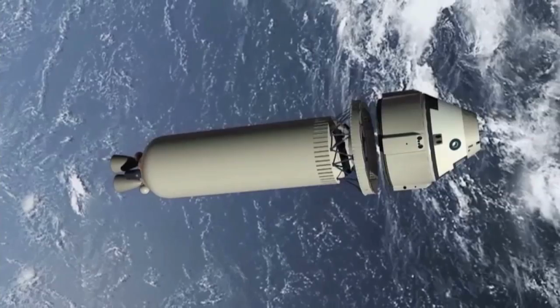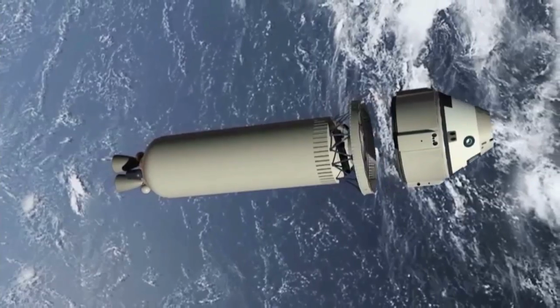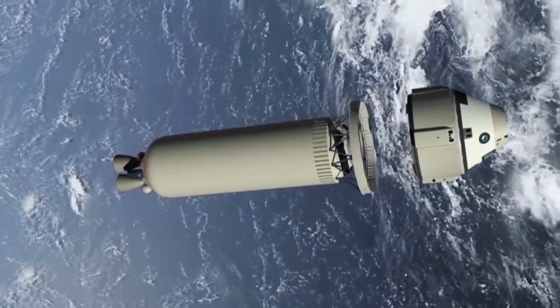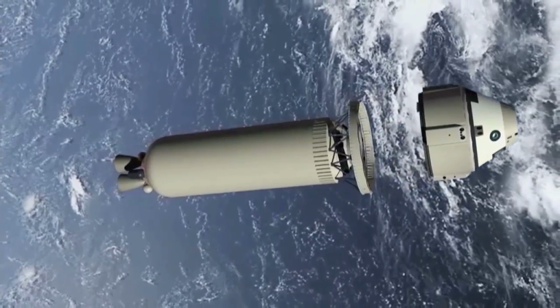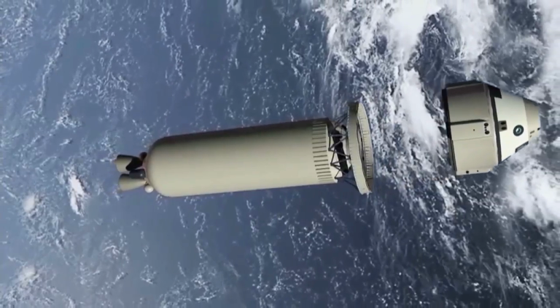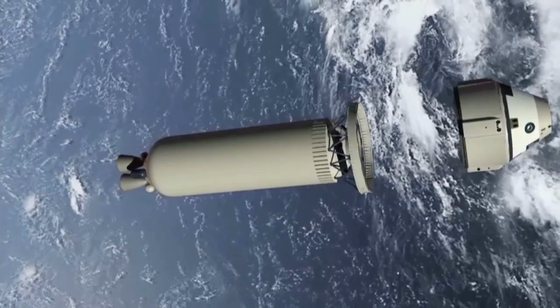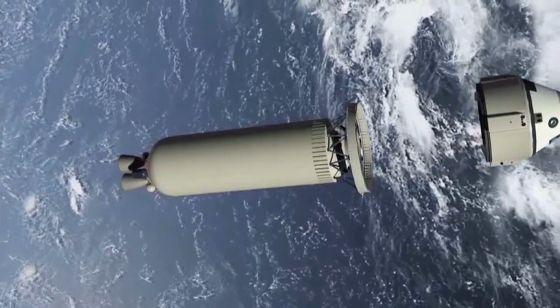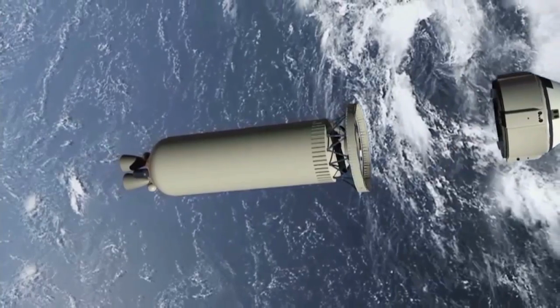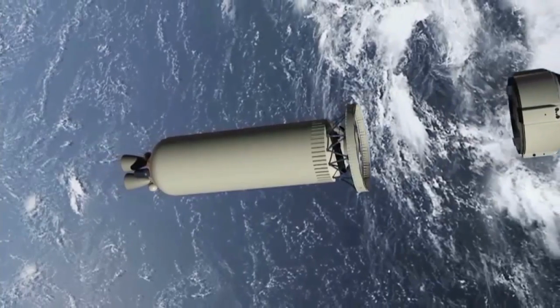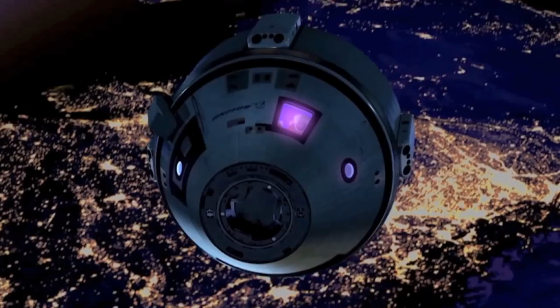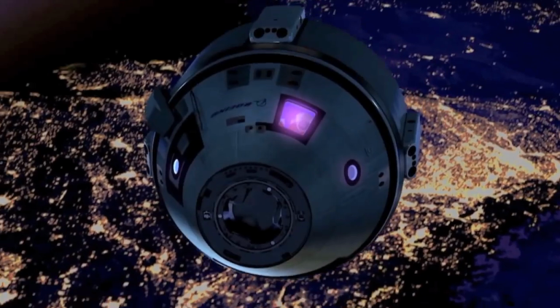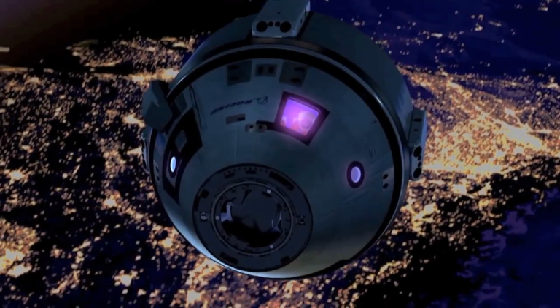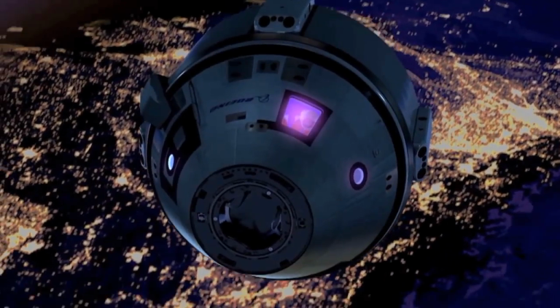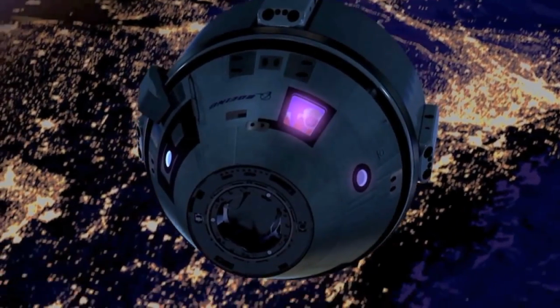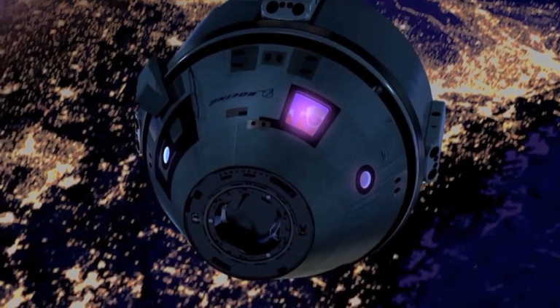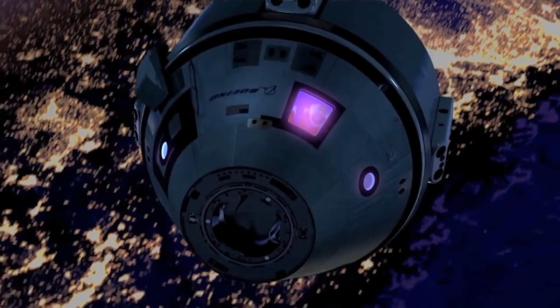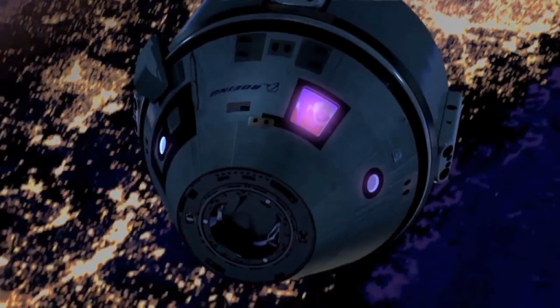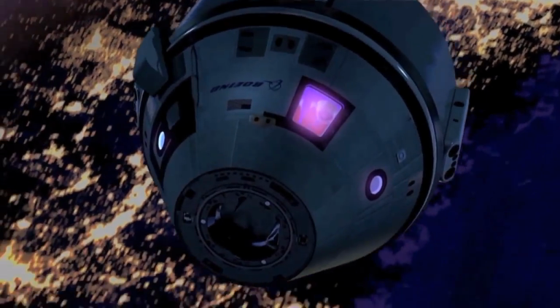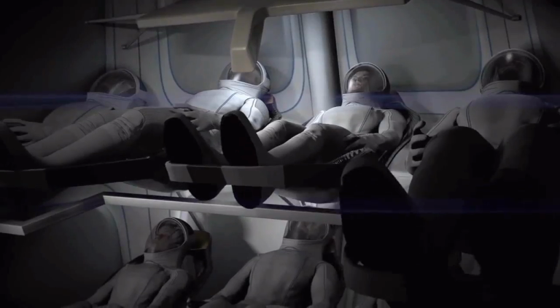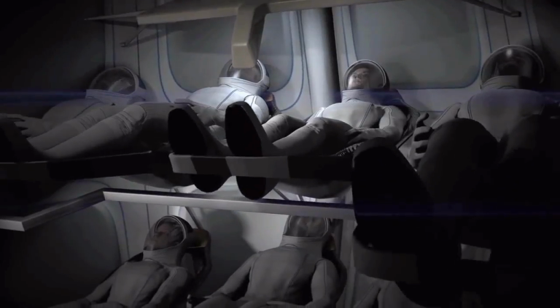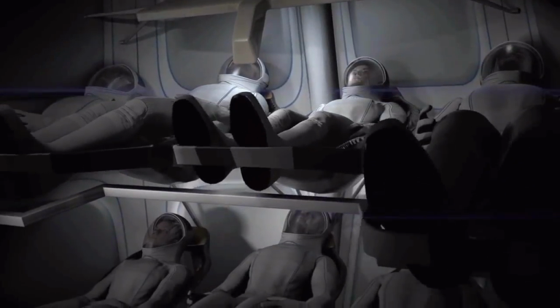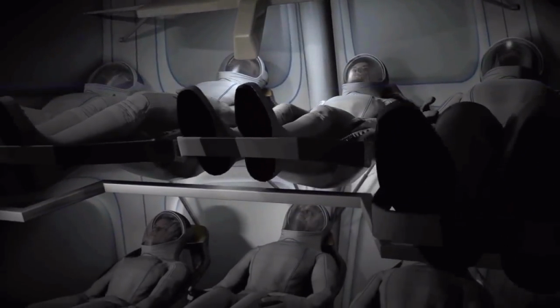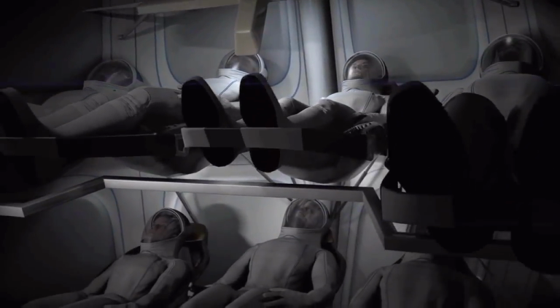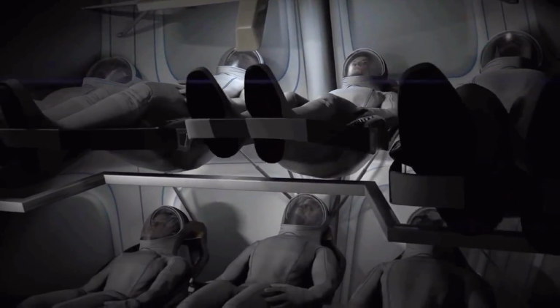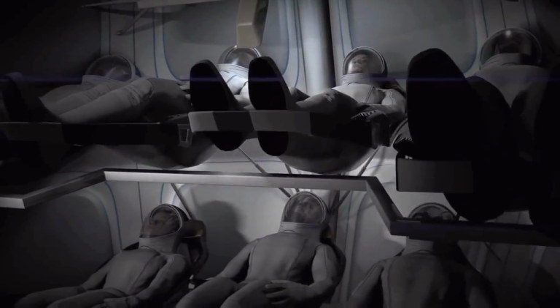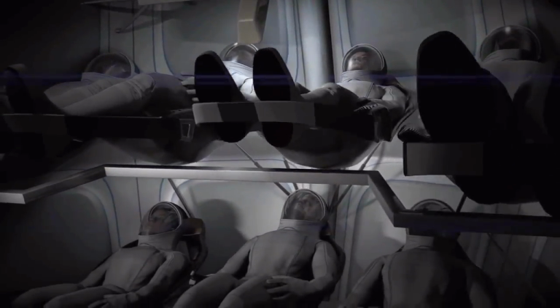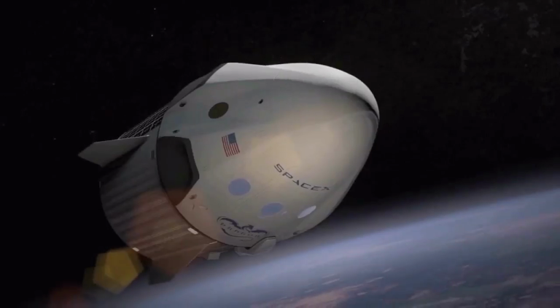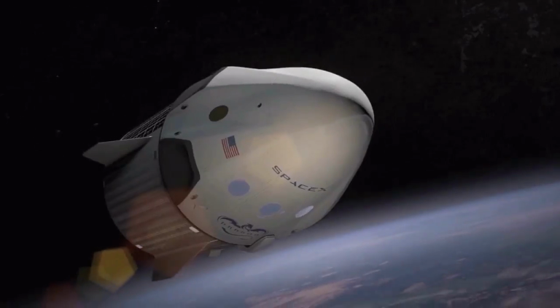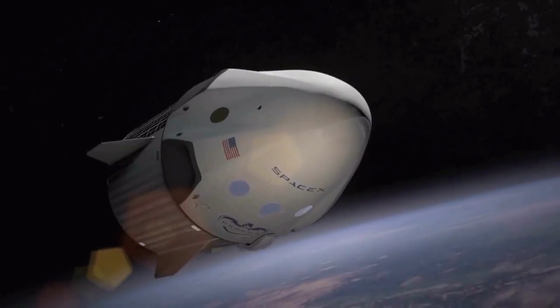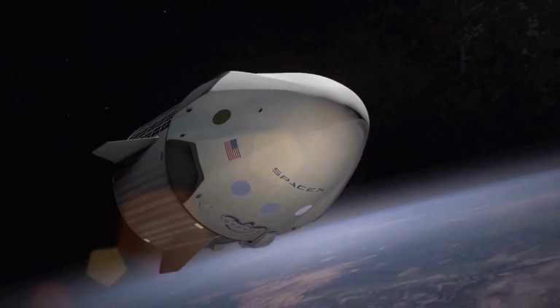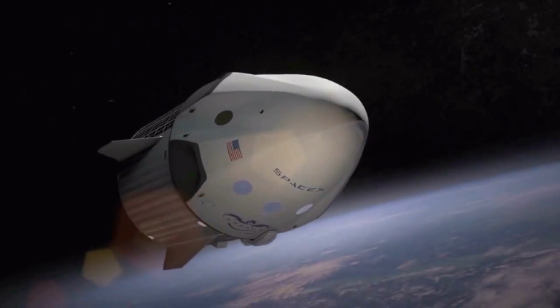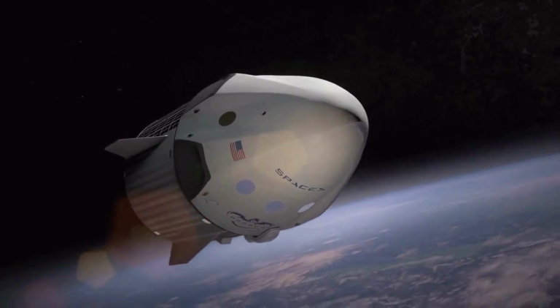A determination of which company will fly the first crewed mission to the station will be made at a later time.